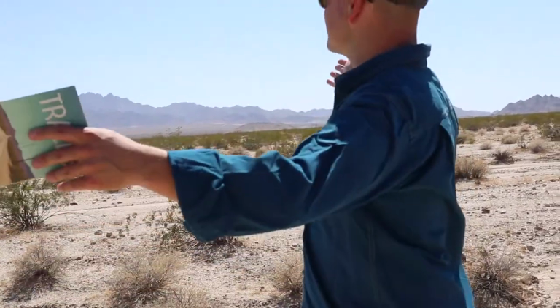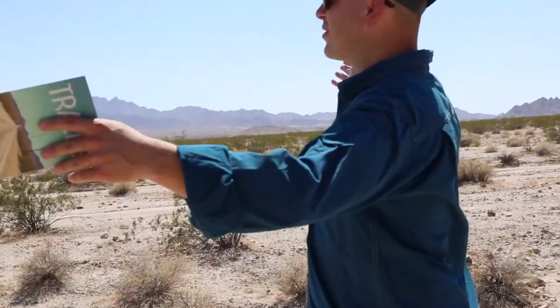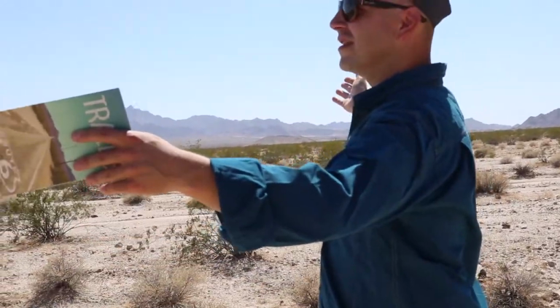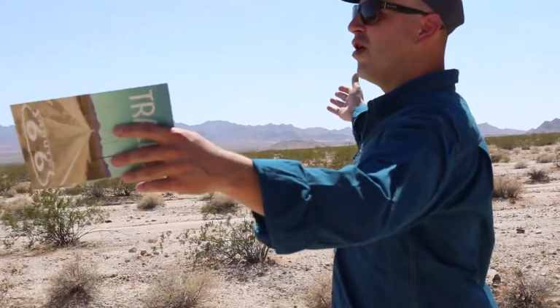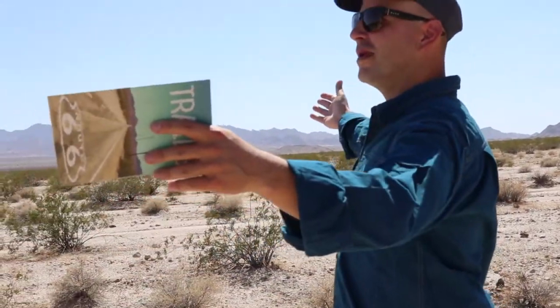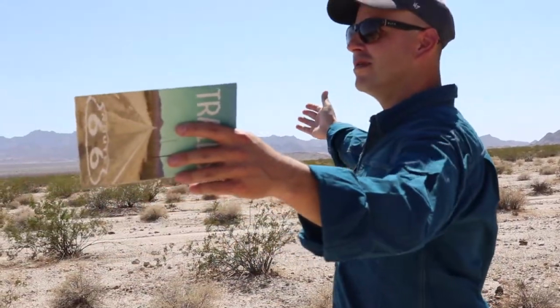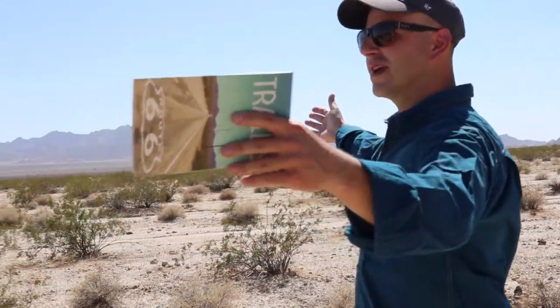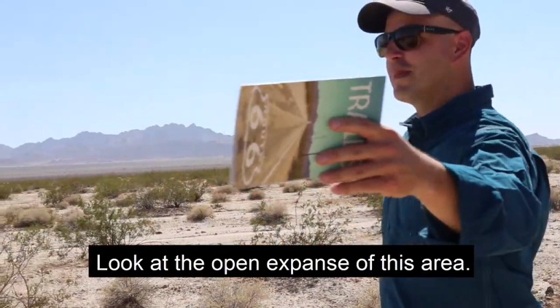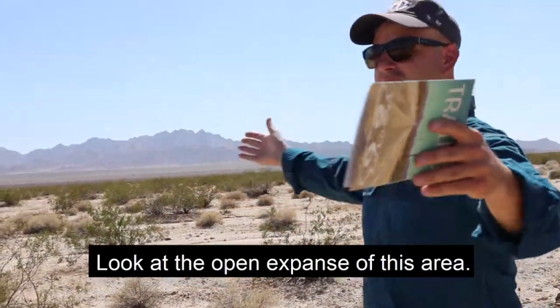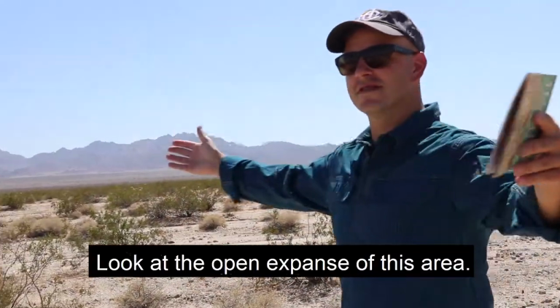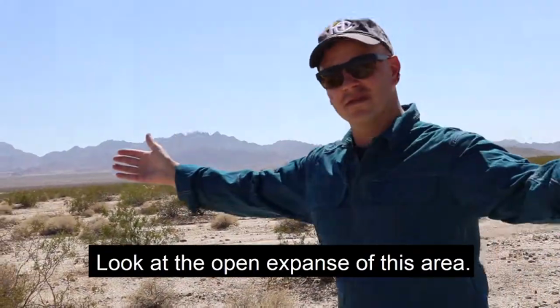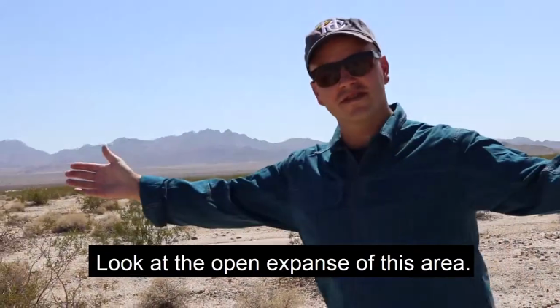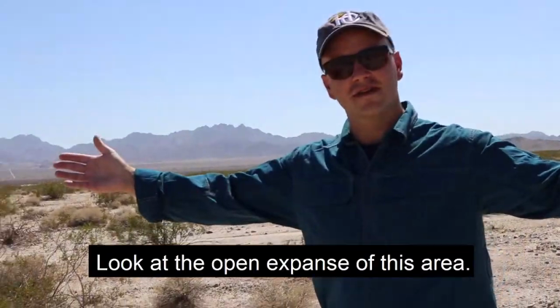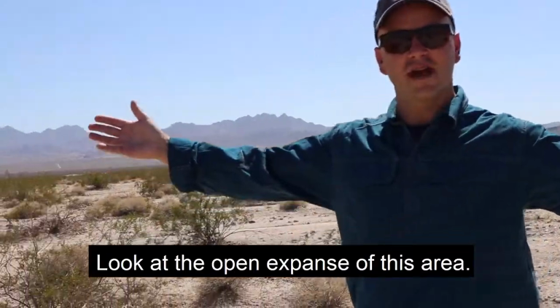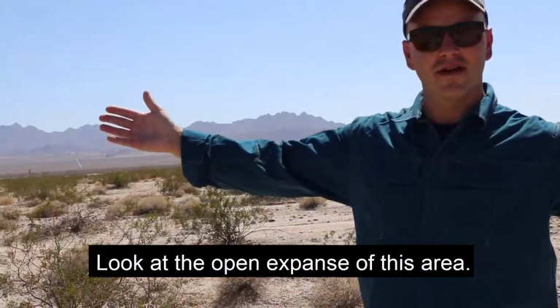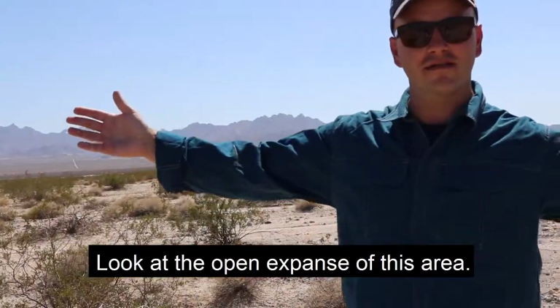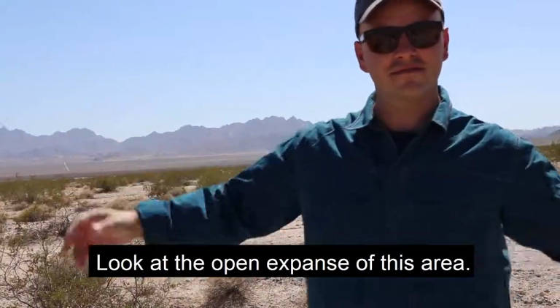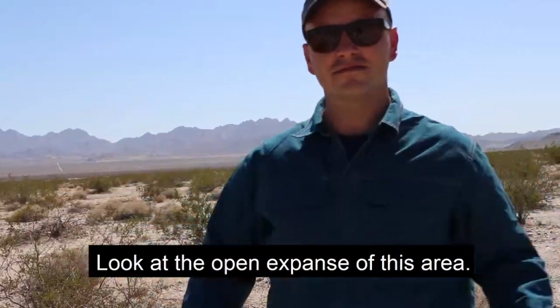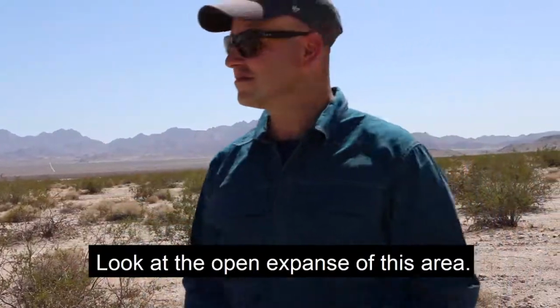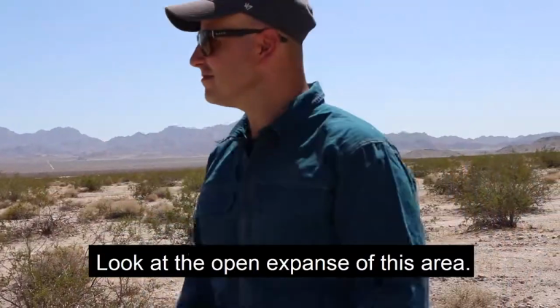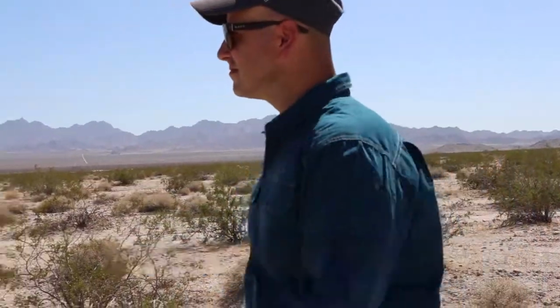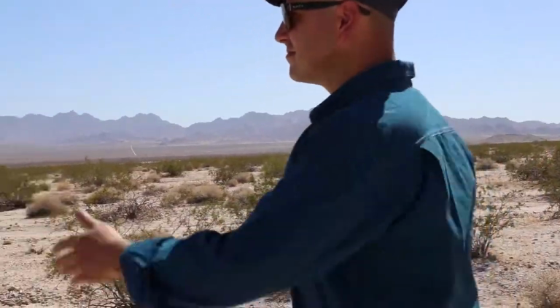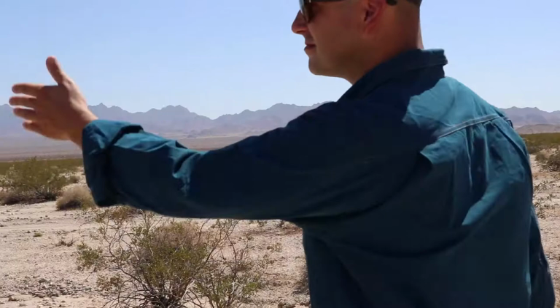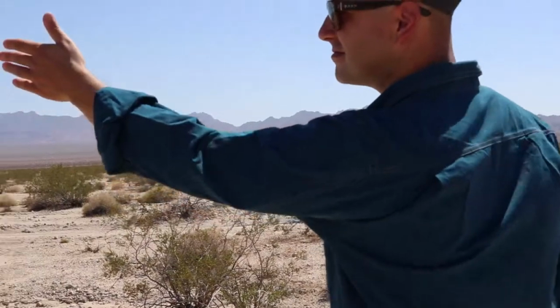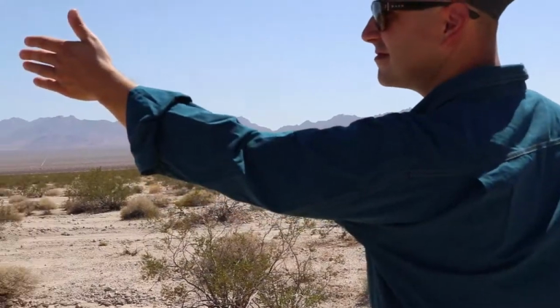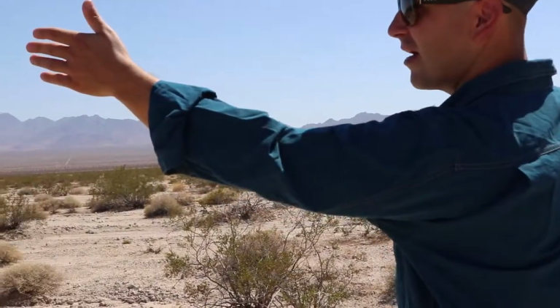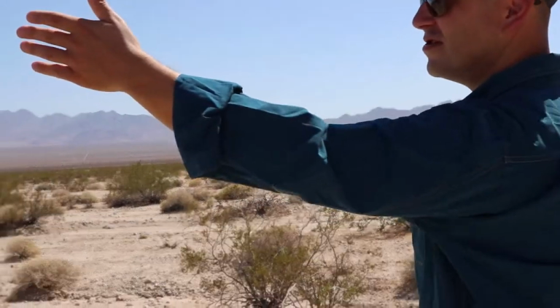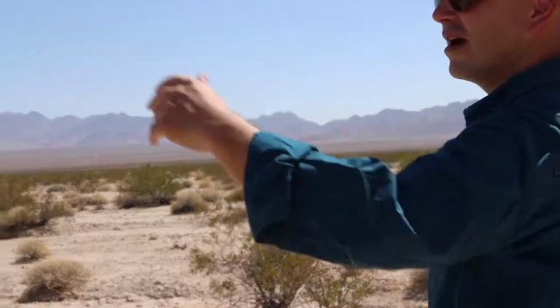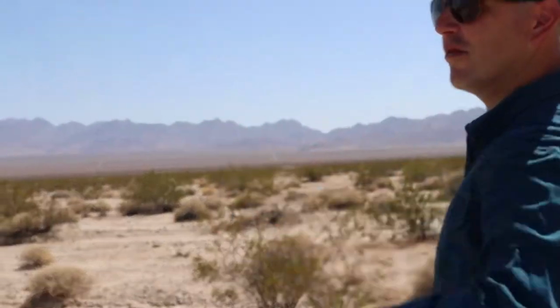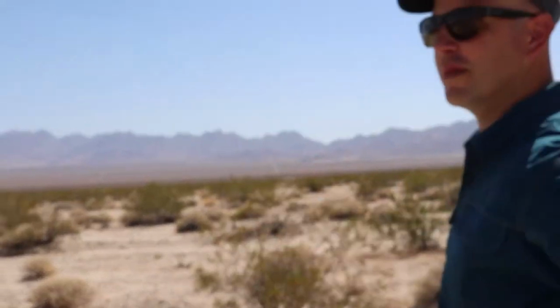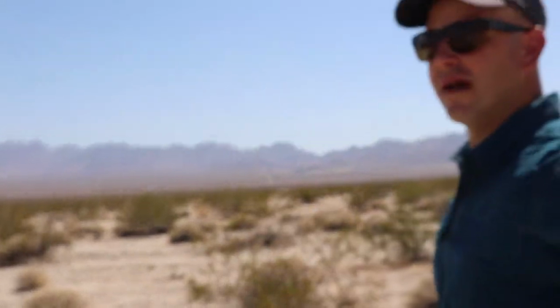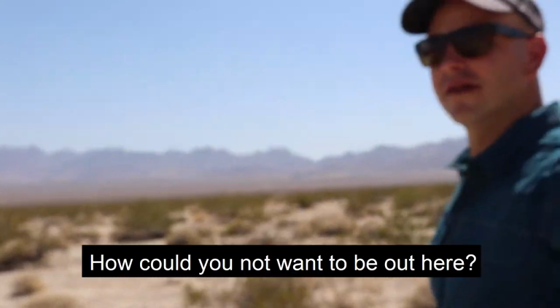Look at the open expanse of this area. How could you not want to be out here?